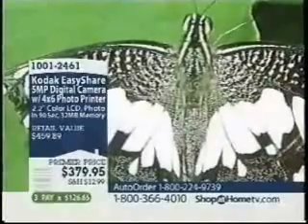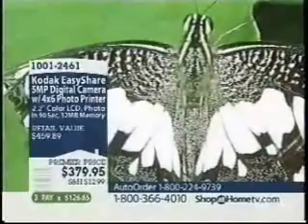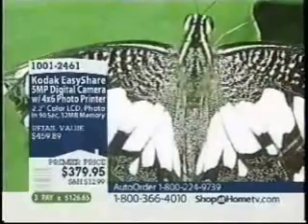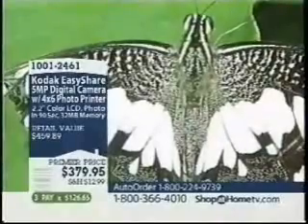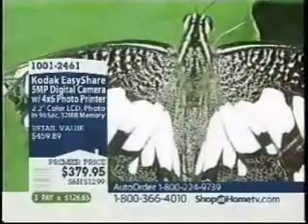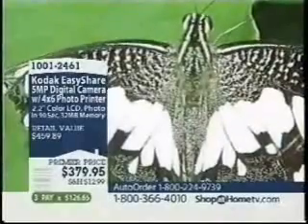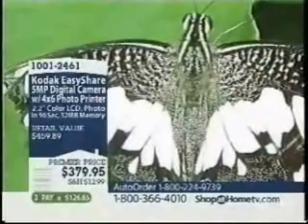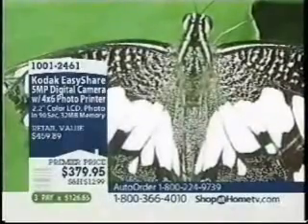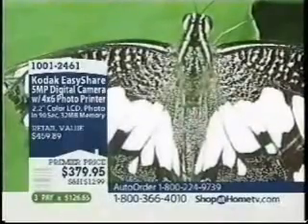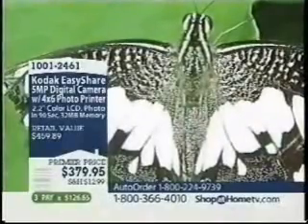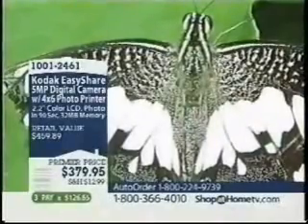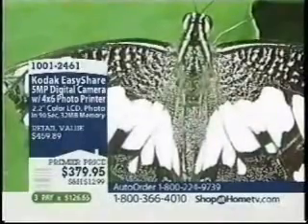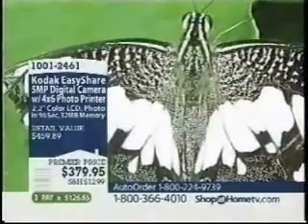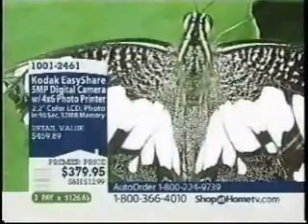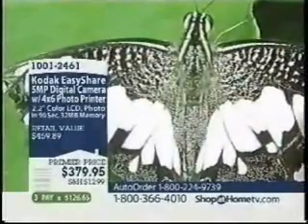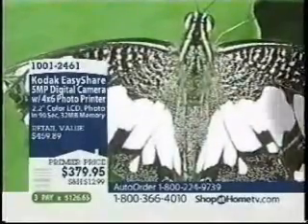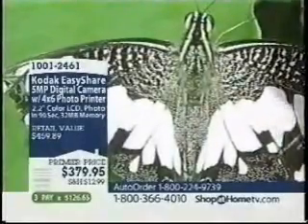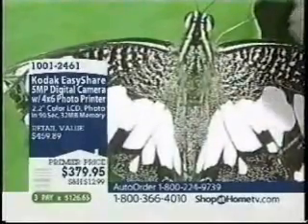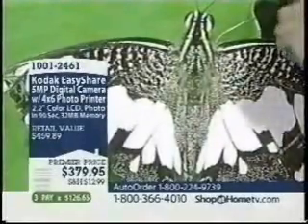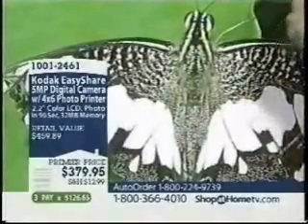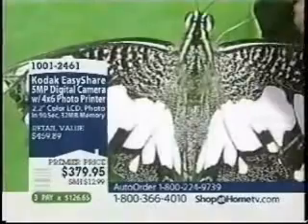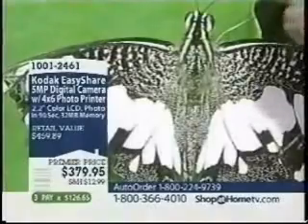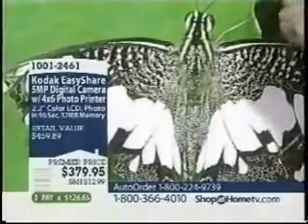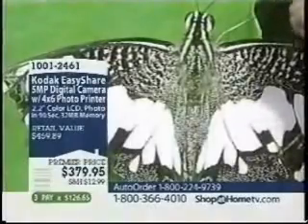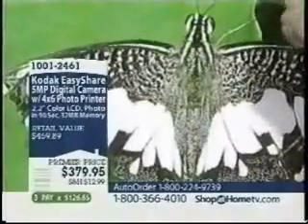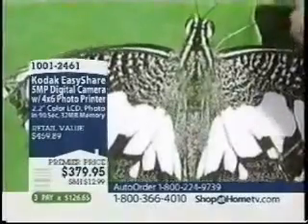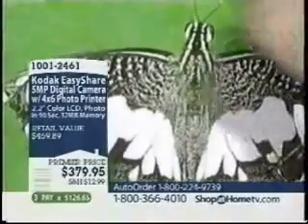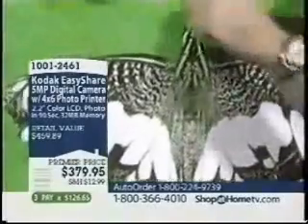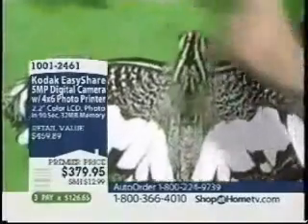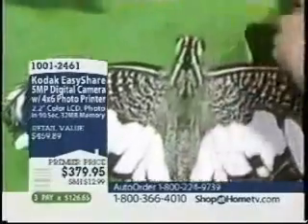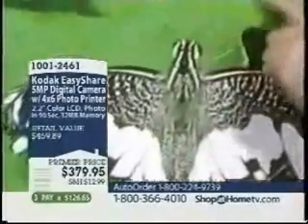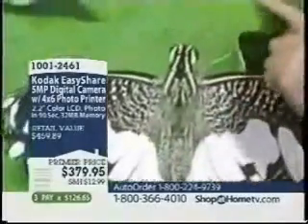Actually, it may in fact be a moth, but look at what the zoom did. I mean, you can see details in the antenna.